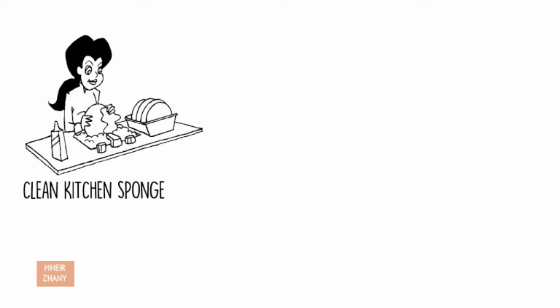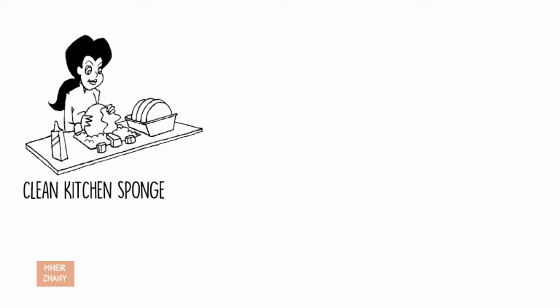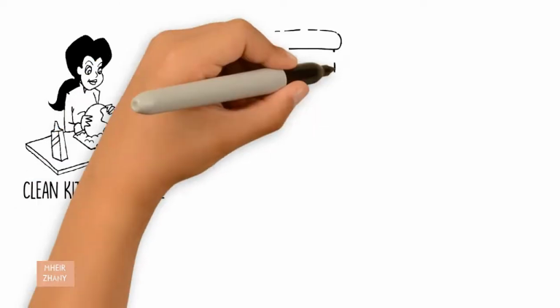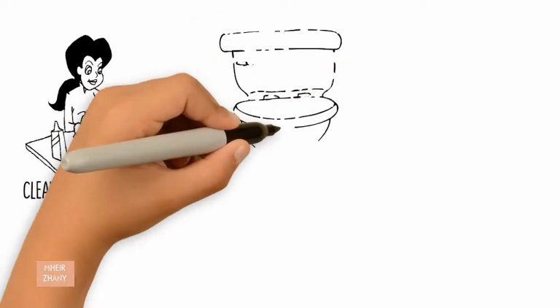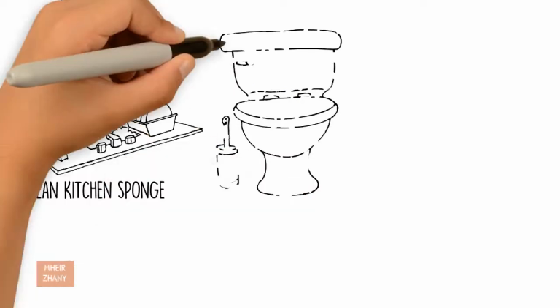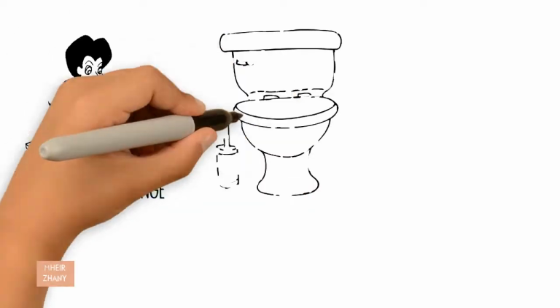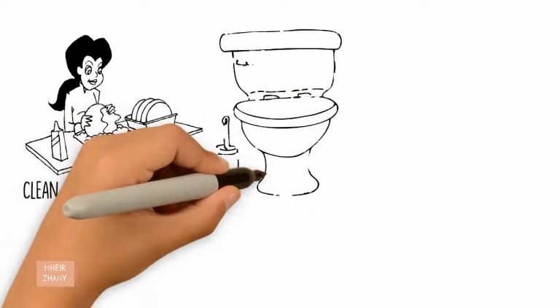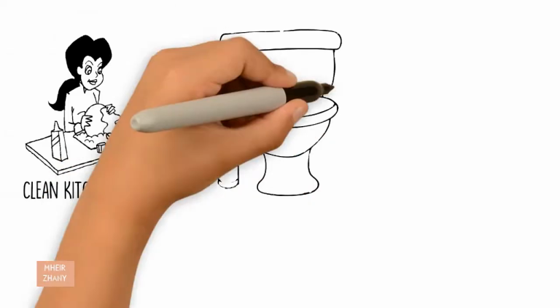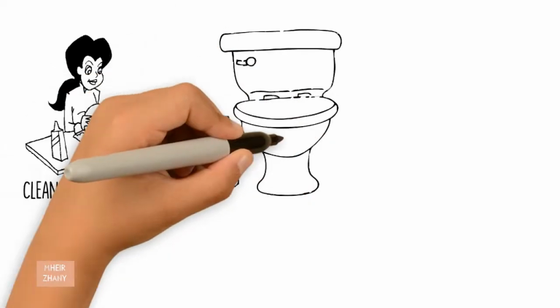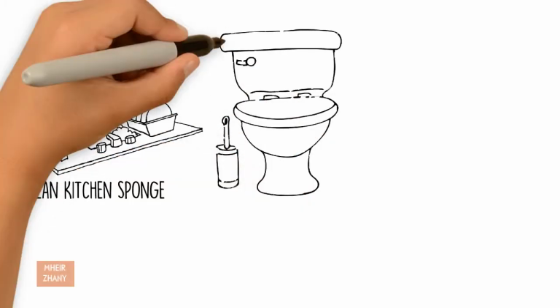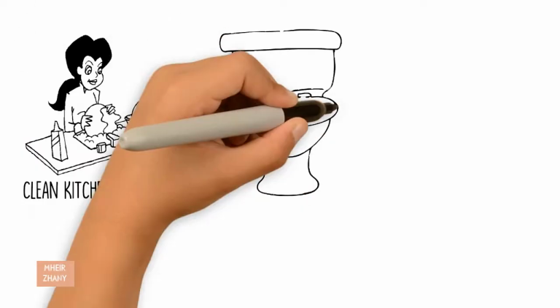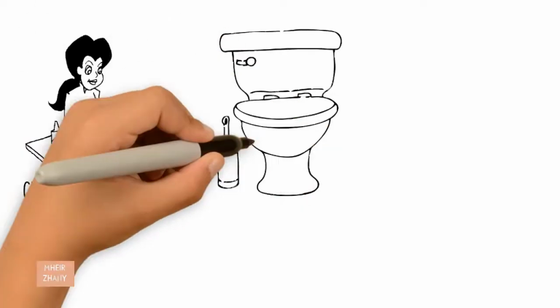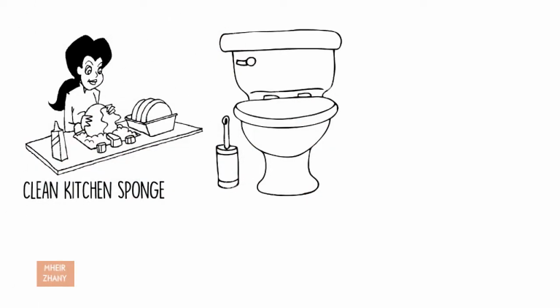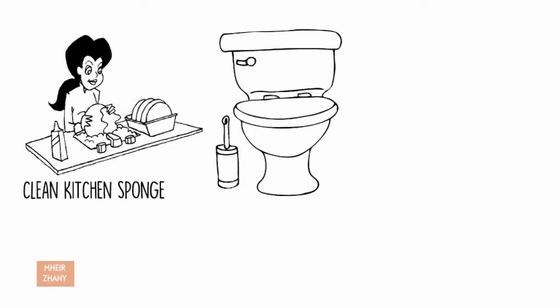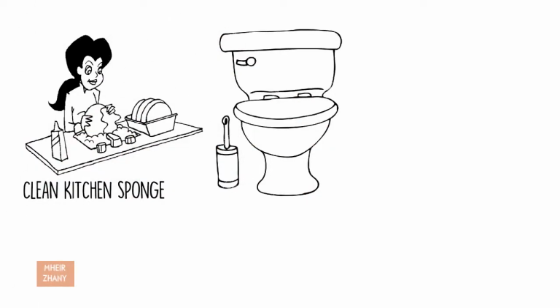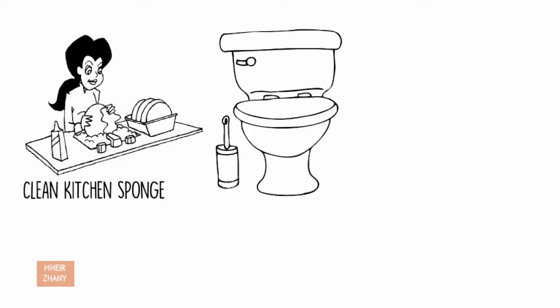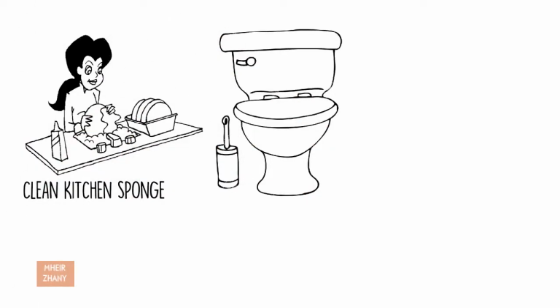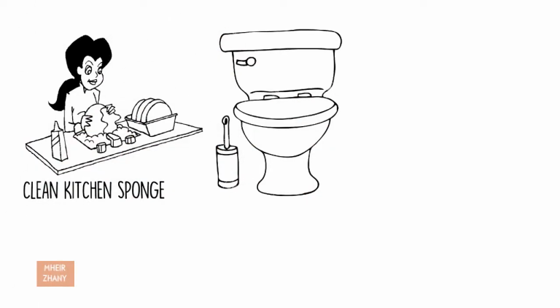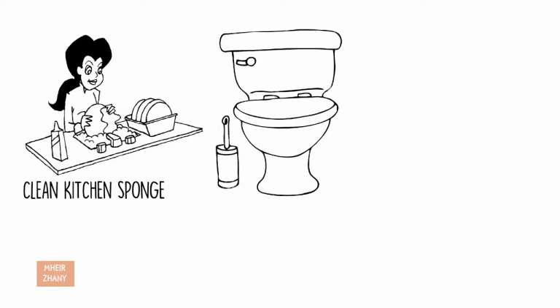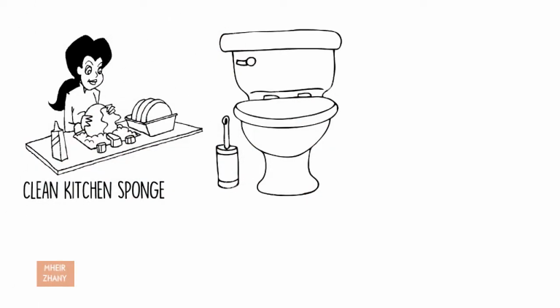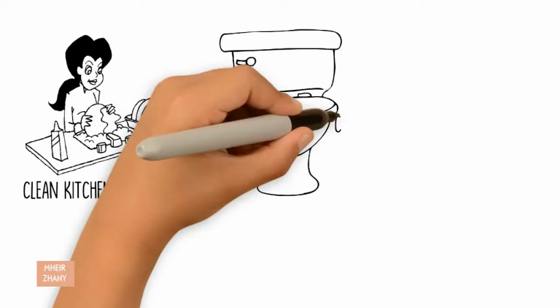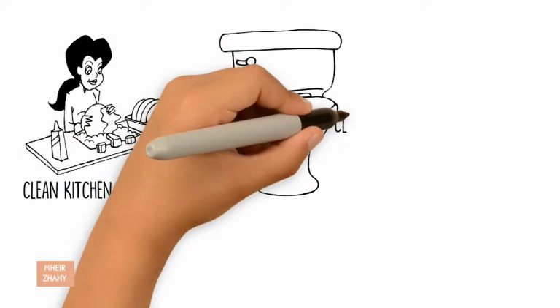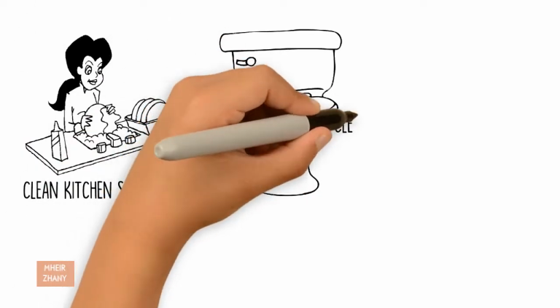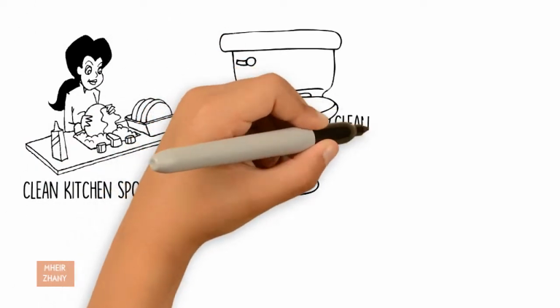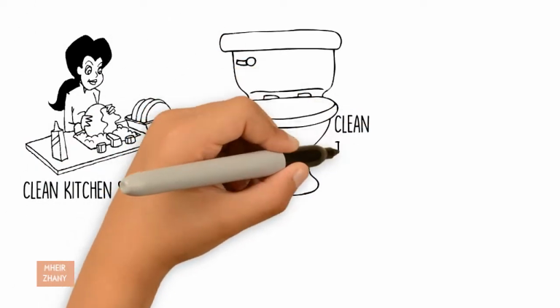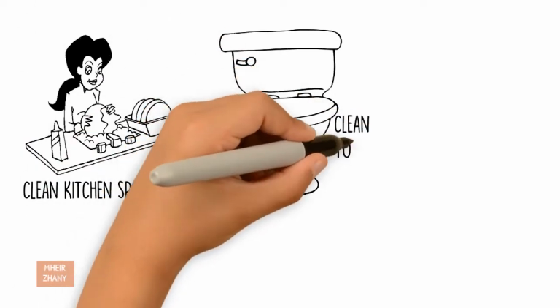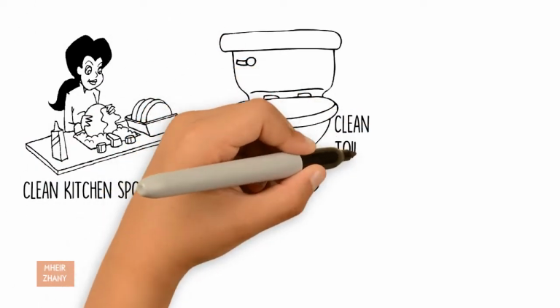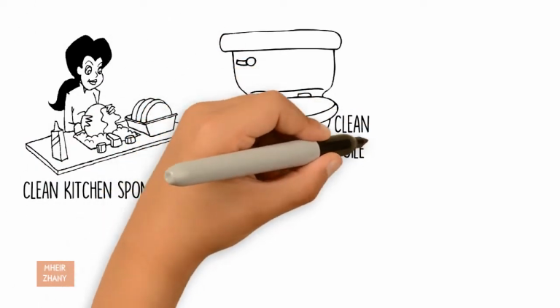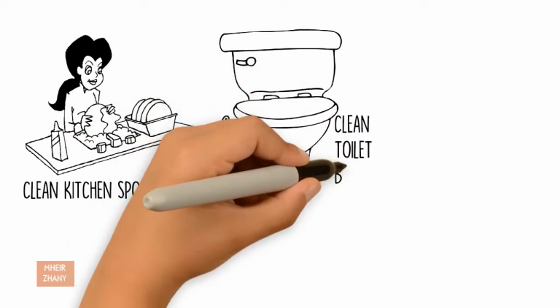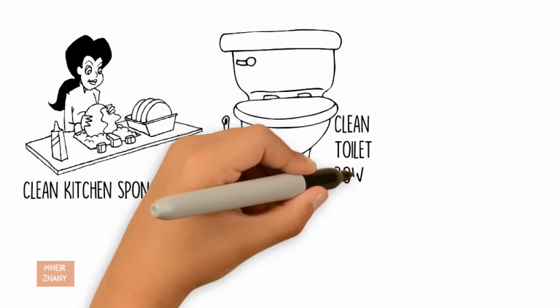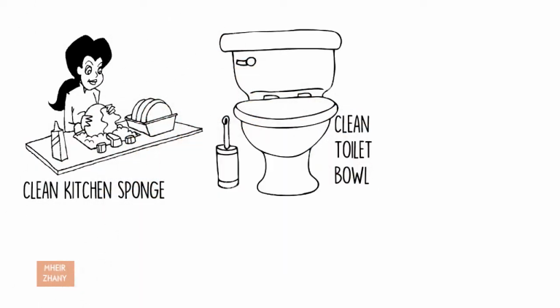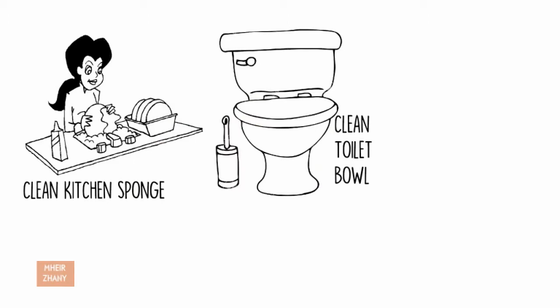Clean toilet bowl: Pour into bowl and let soak for 20 to 30 minutes before cleaning with a scrubber.